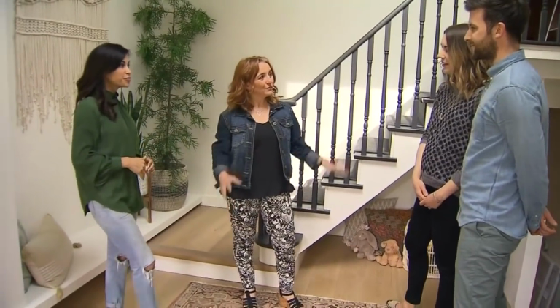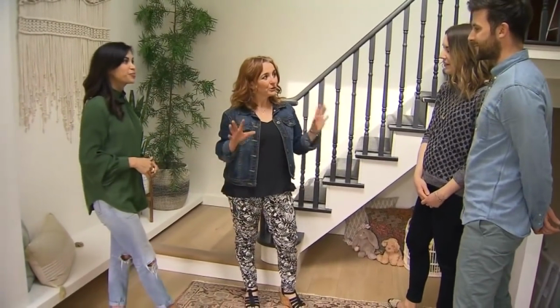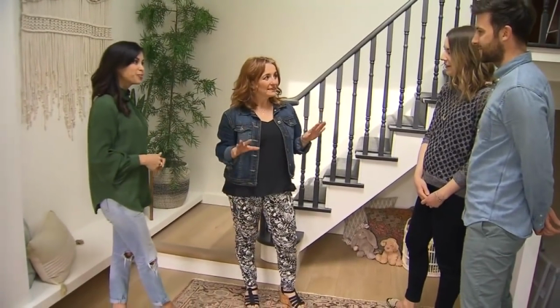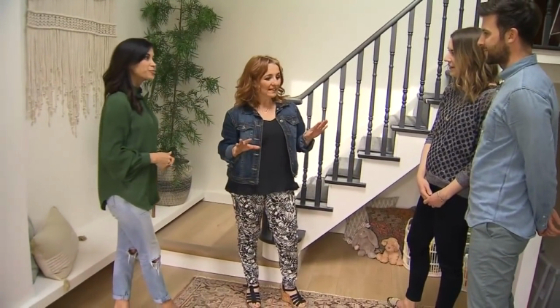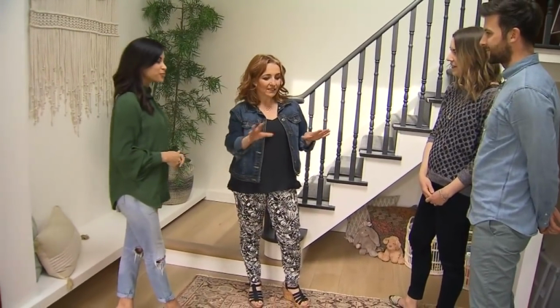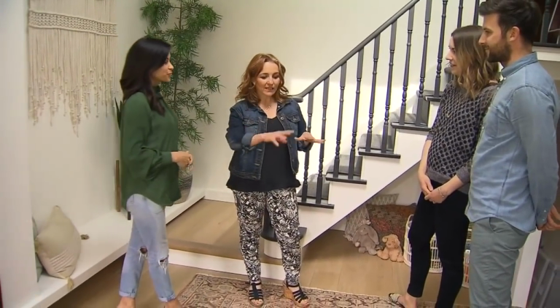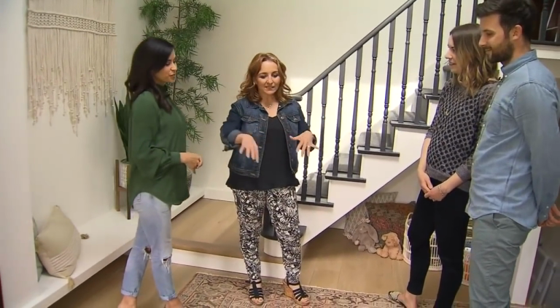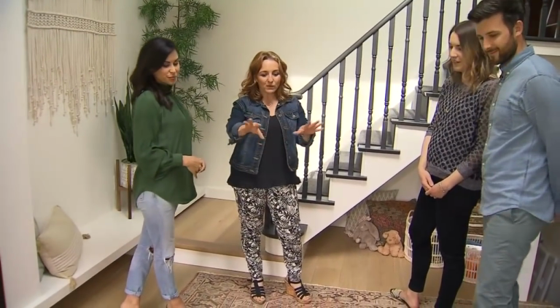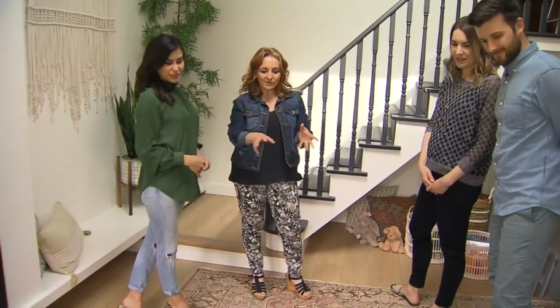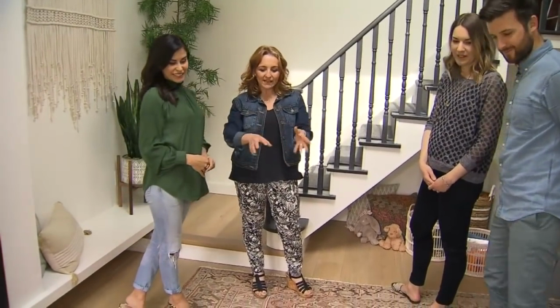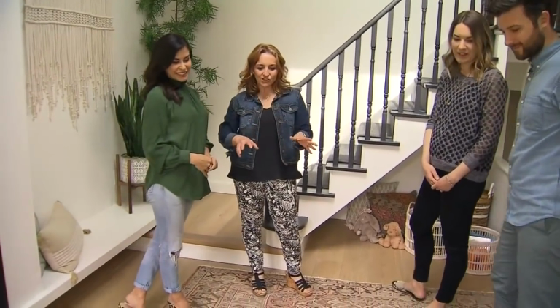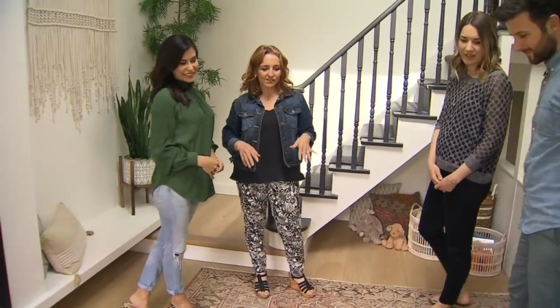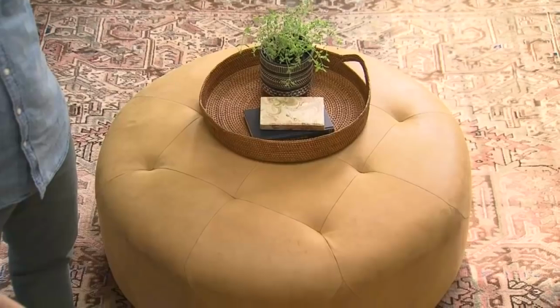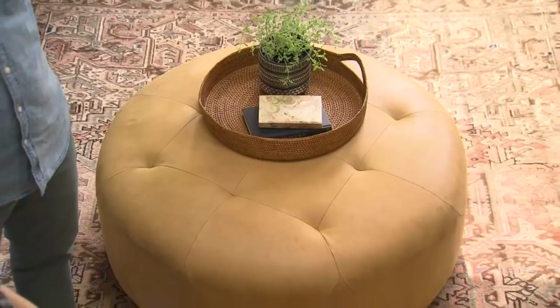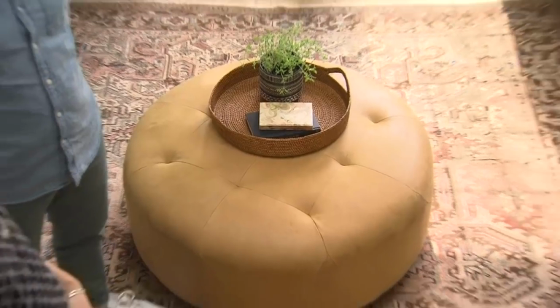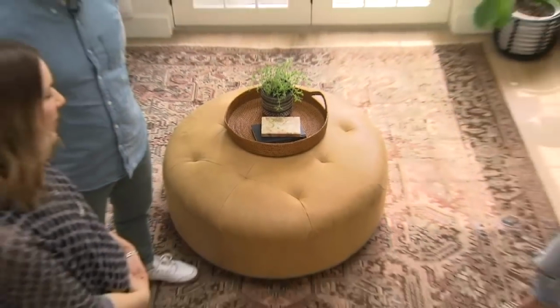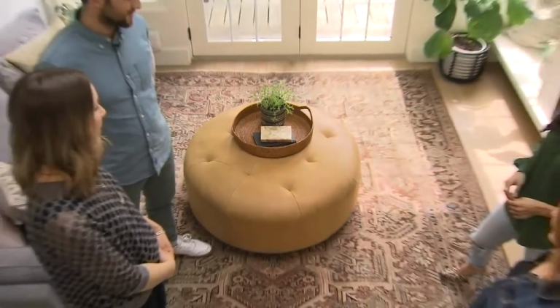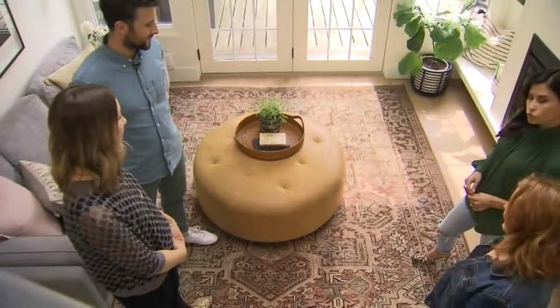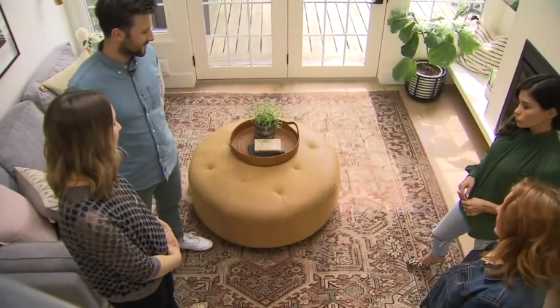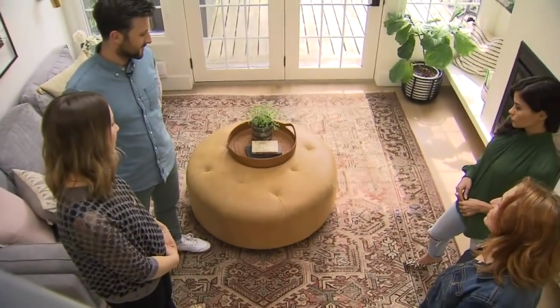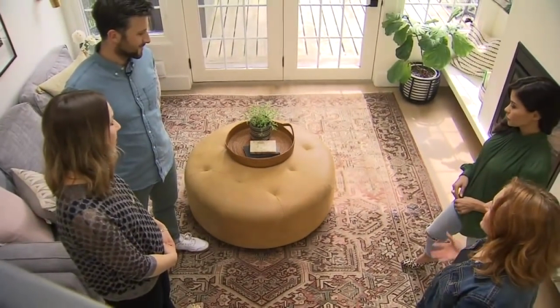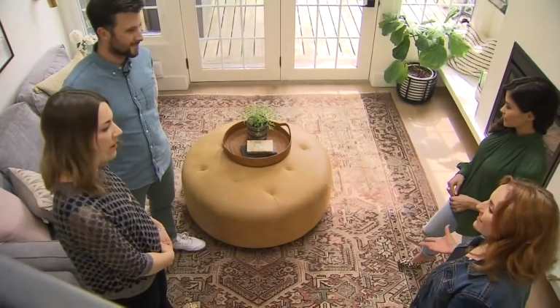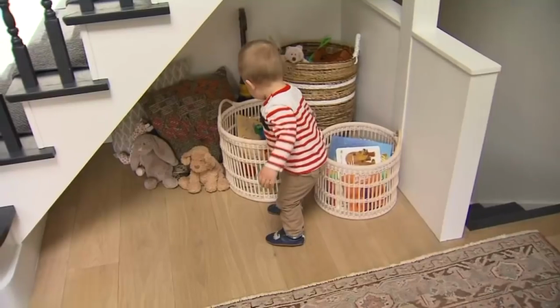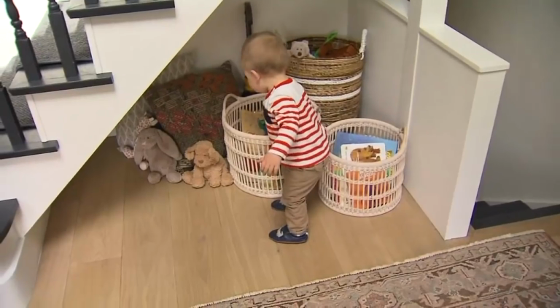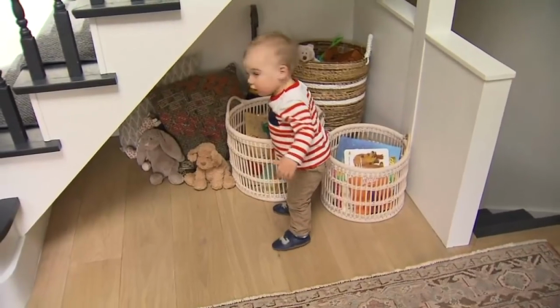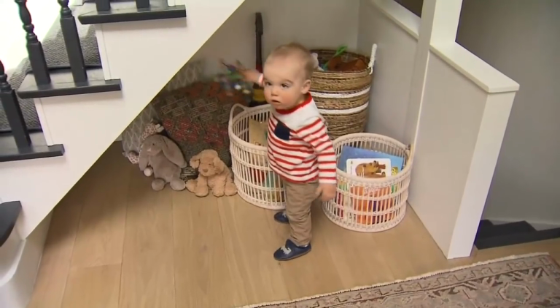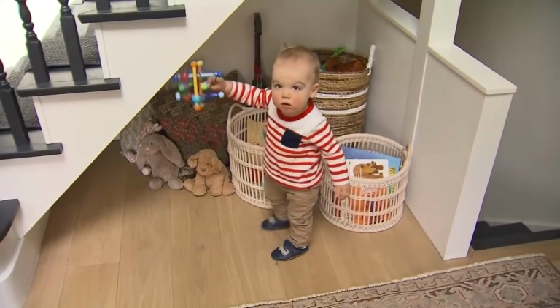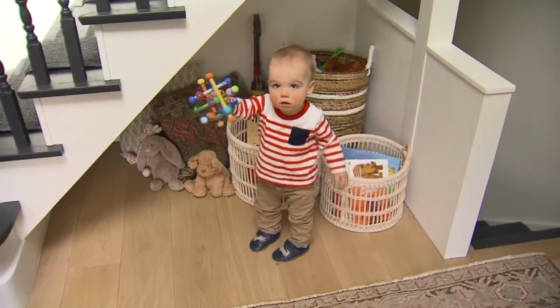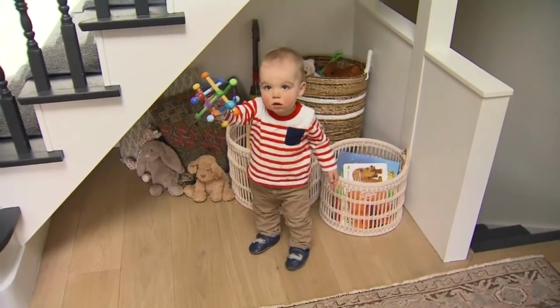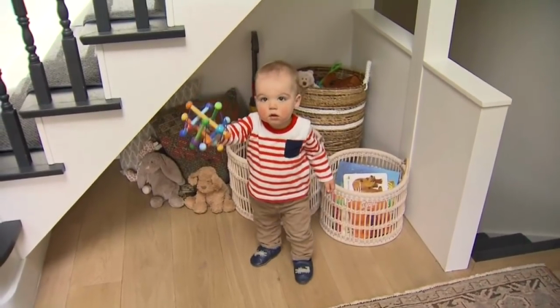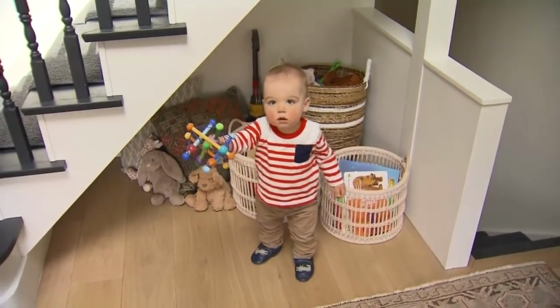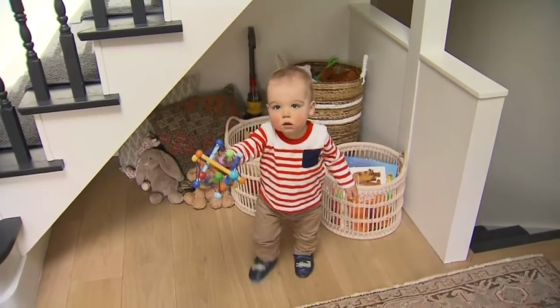For your little guy, you've got nice rounded edges — nothing sharp to bump your head on. And it's so good that you still have all that toy storage.